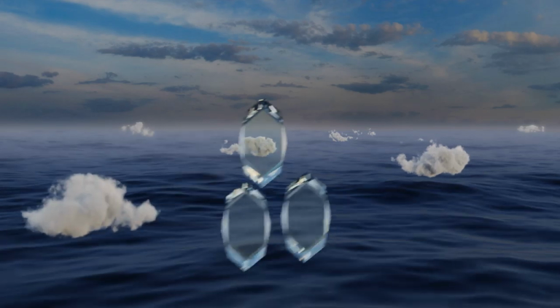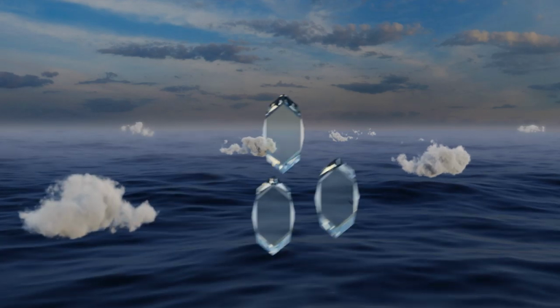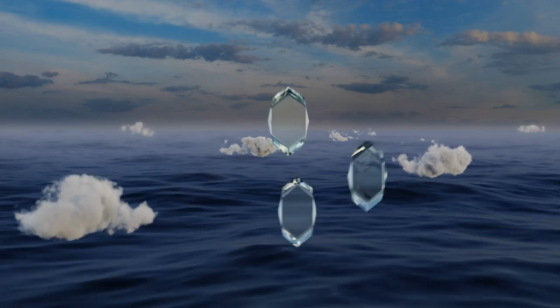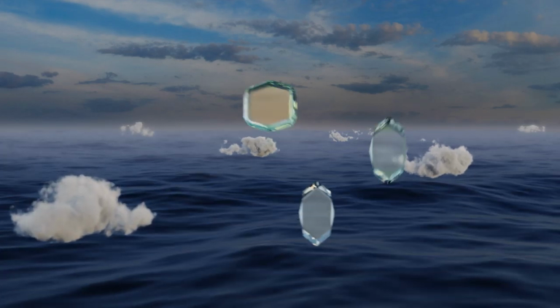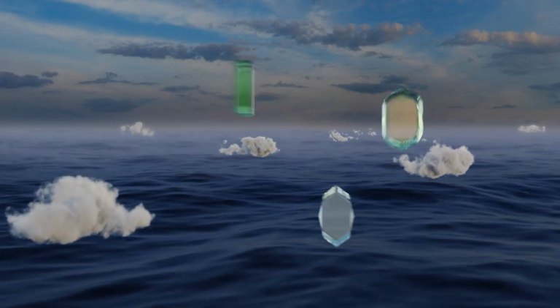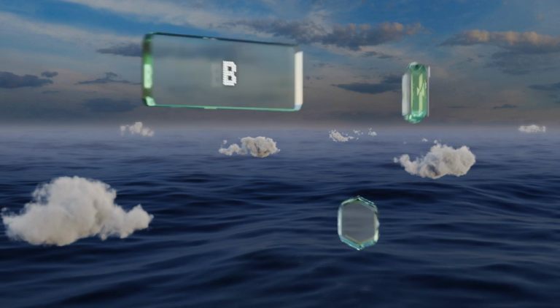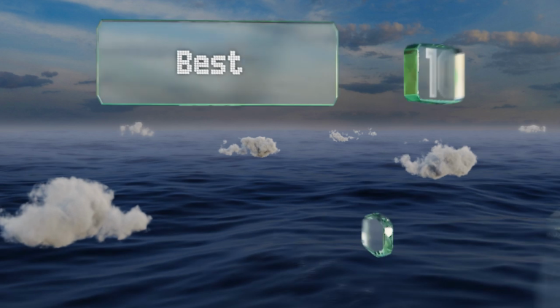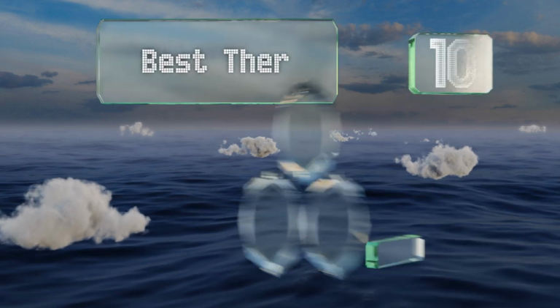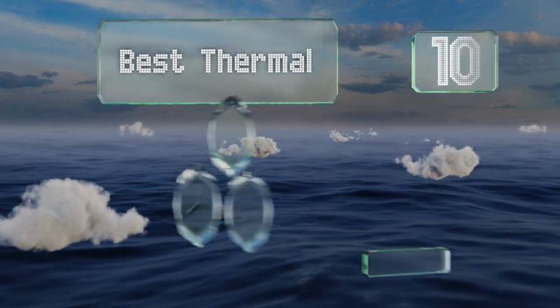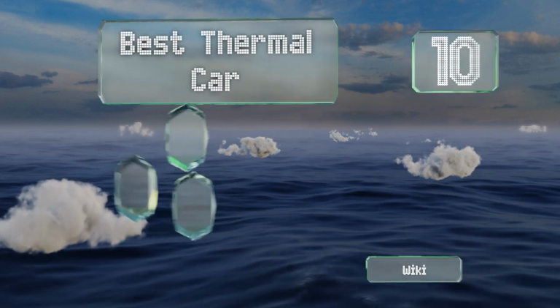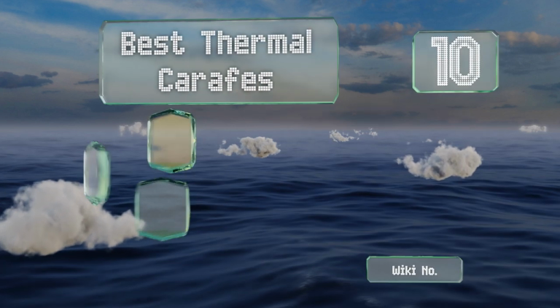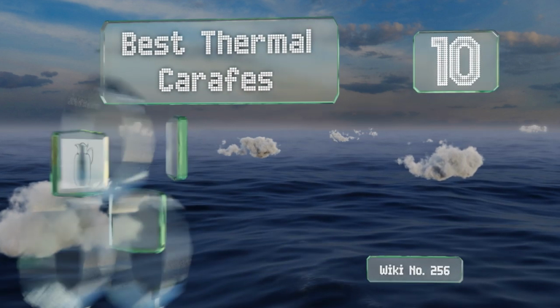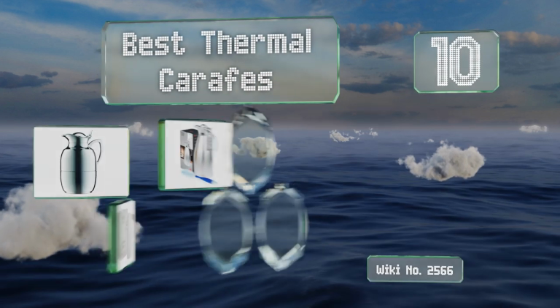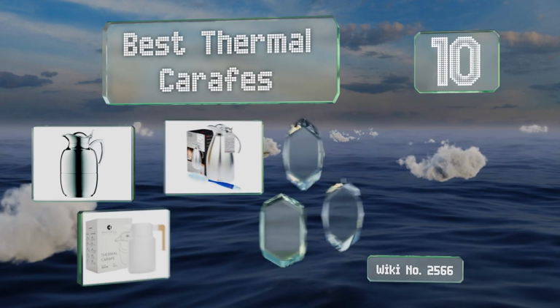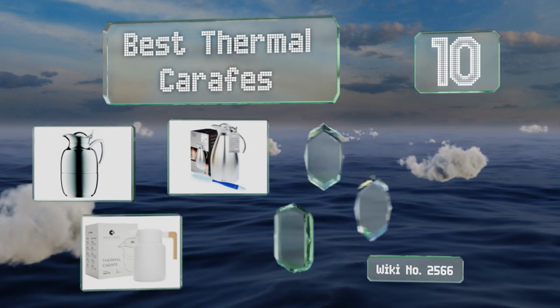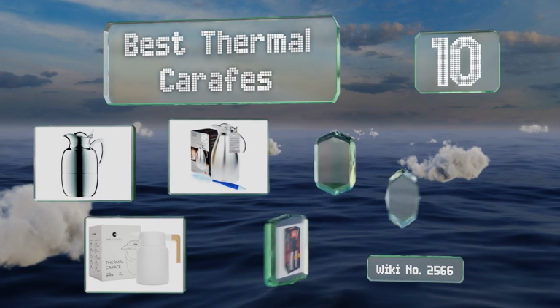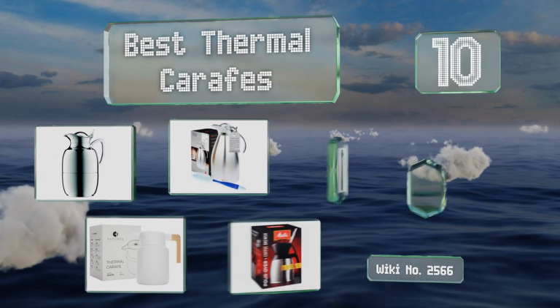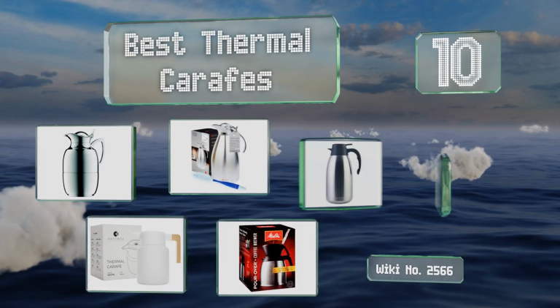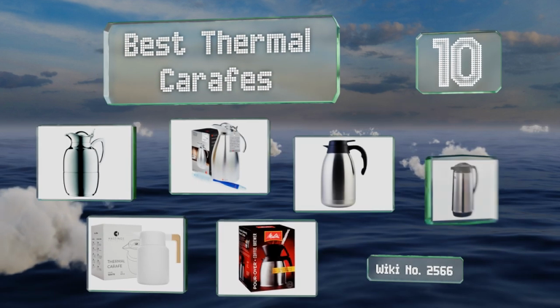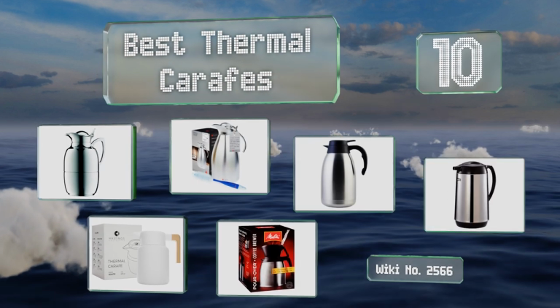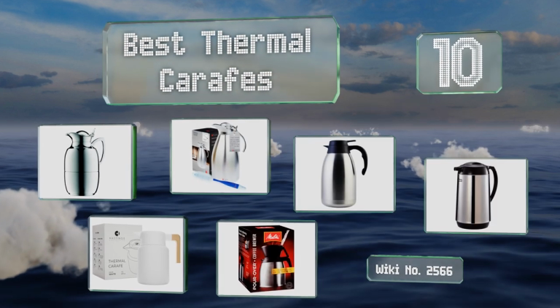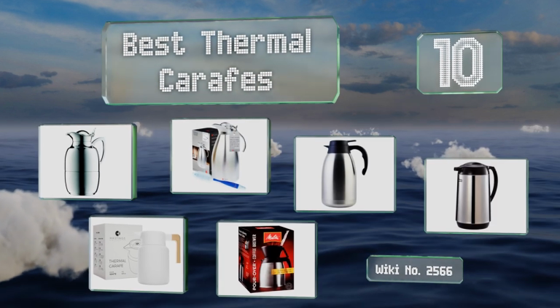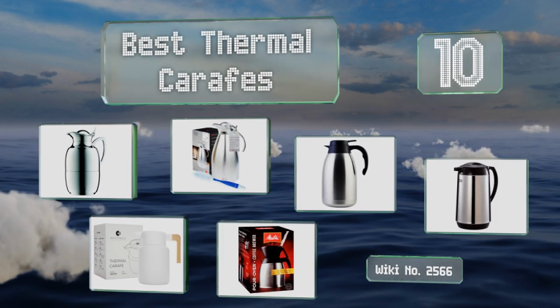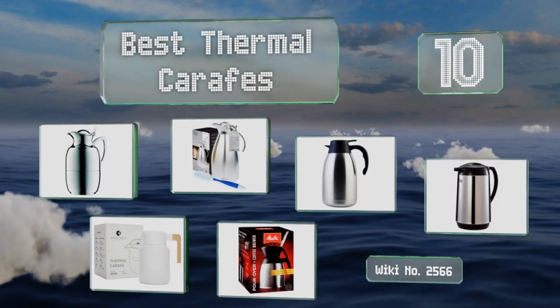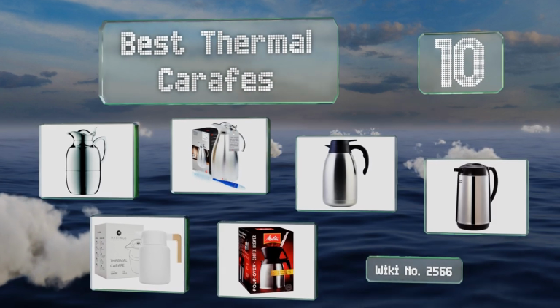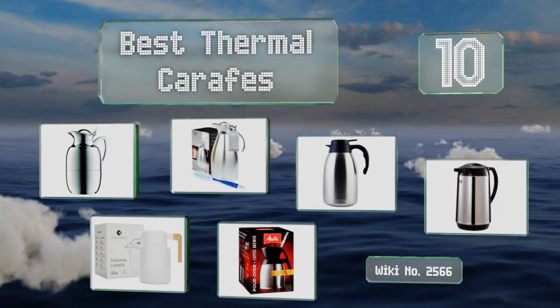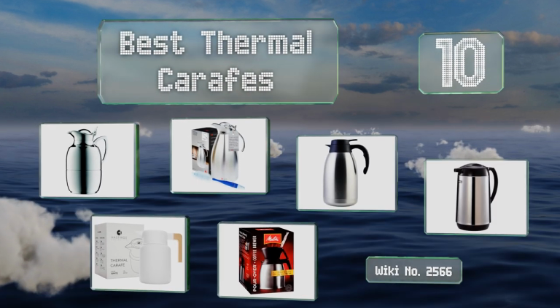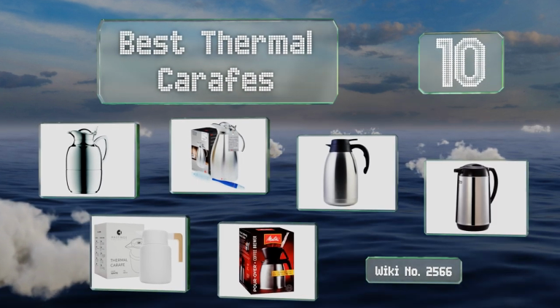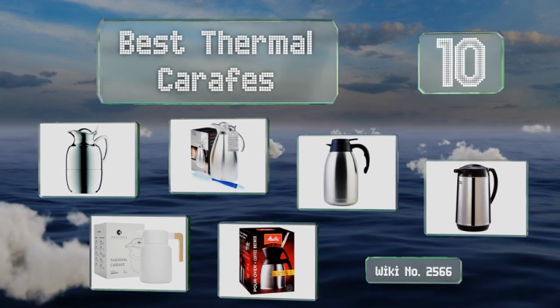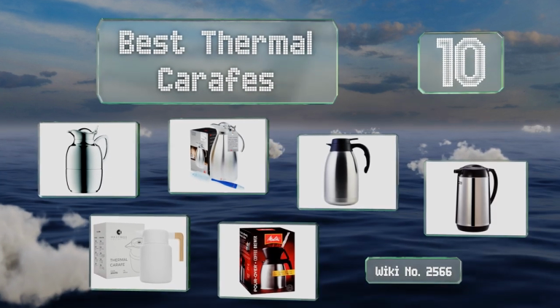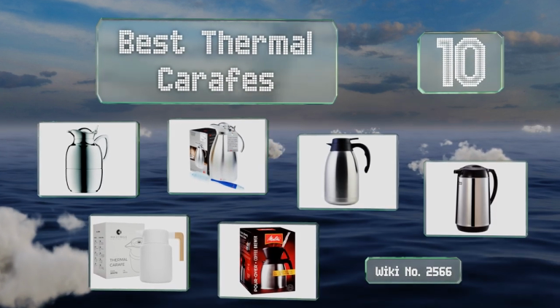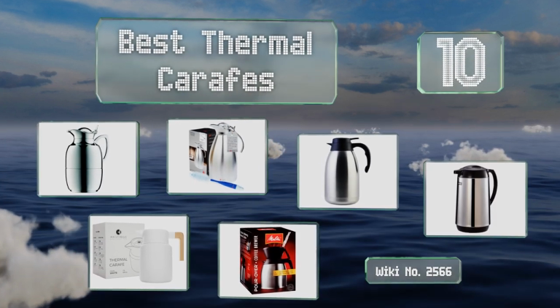EasyVid presents the 10 best thermal carafes. Let's get started with the list.